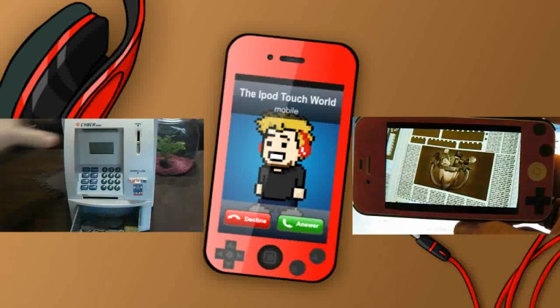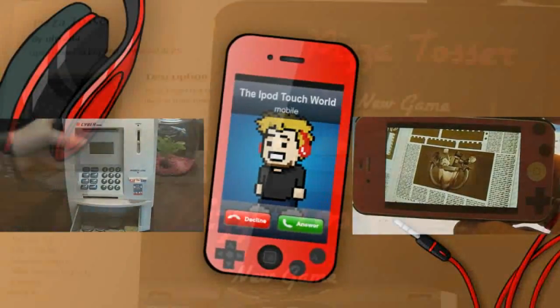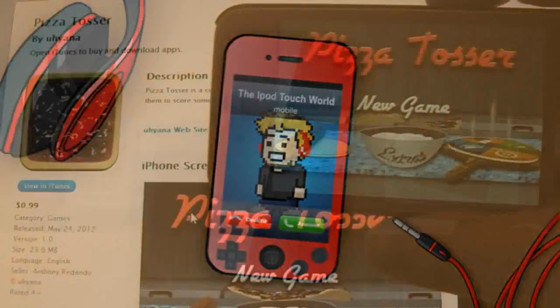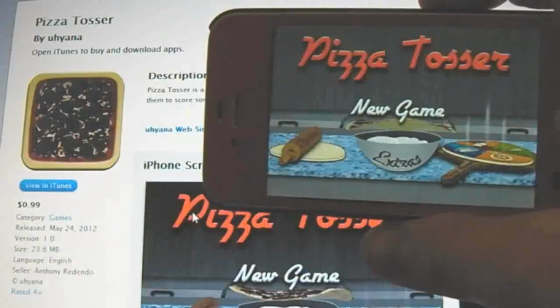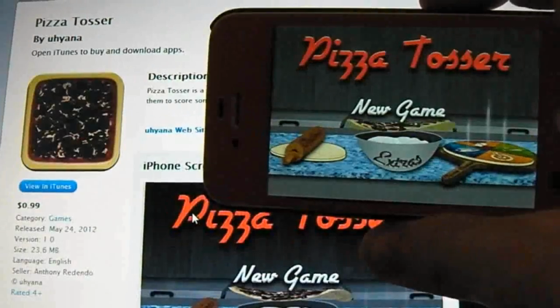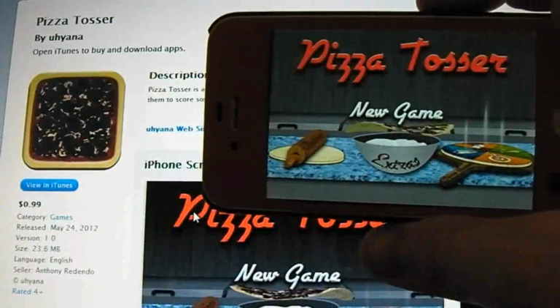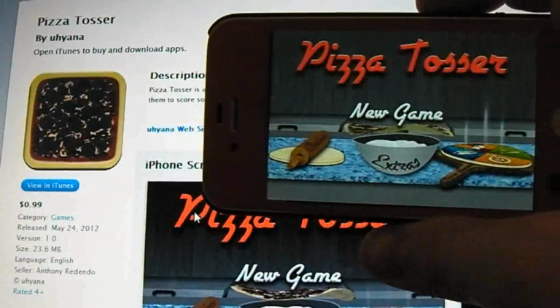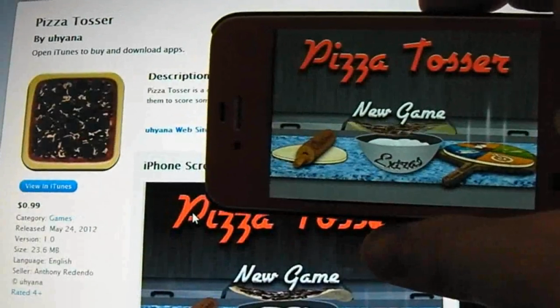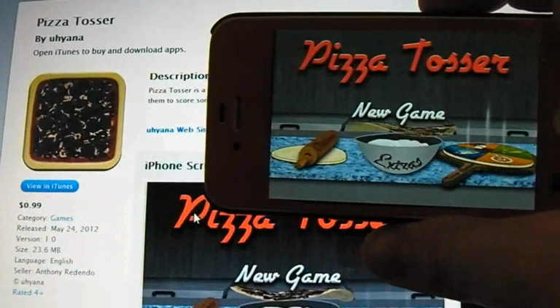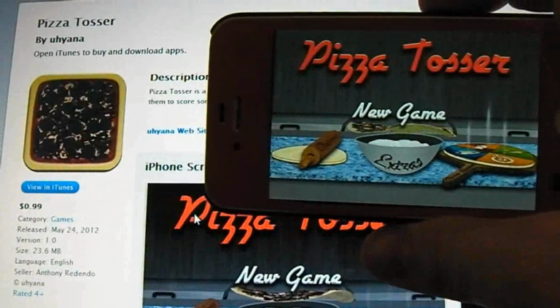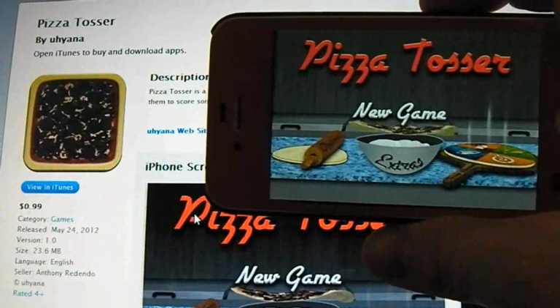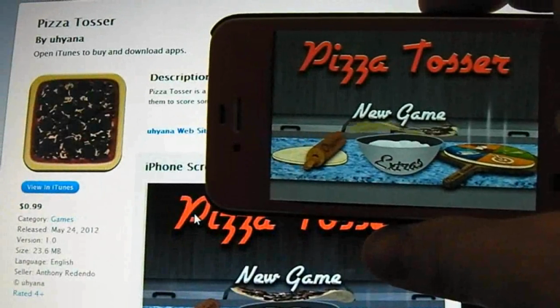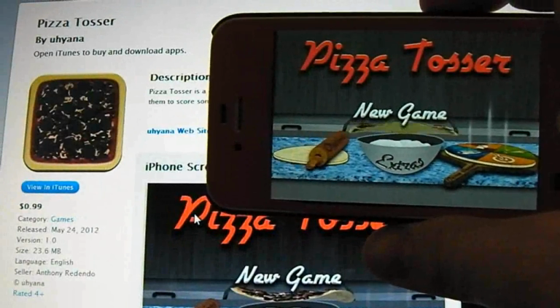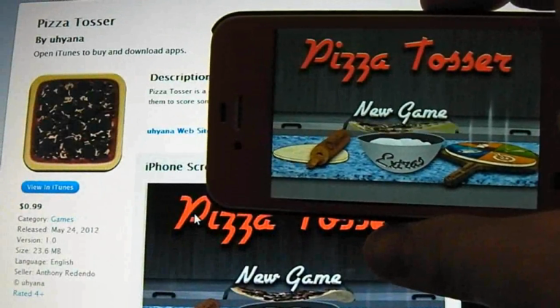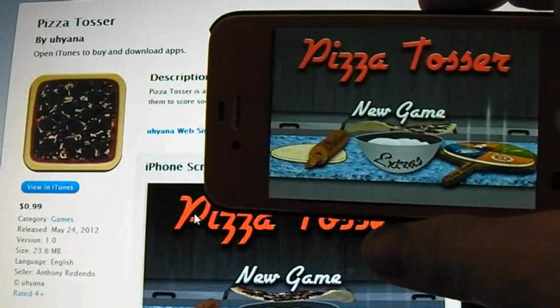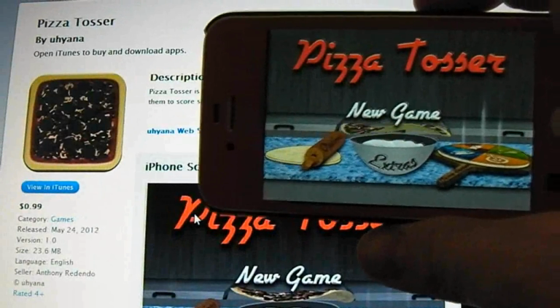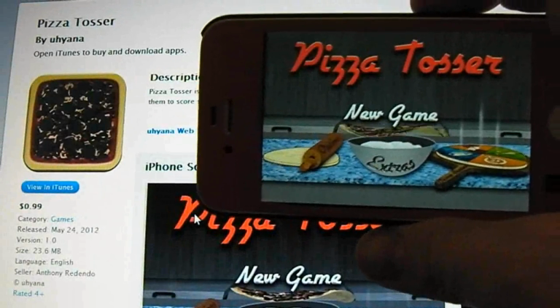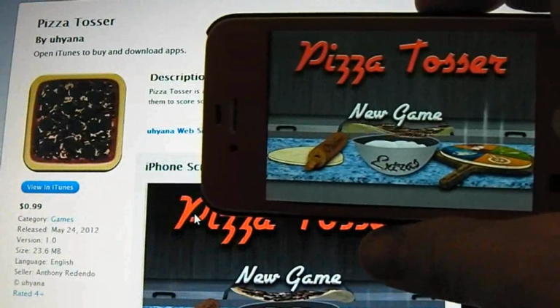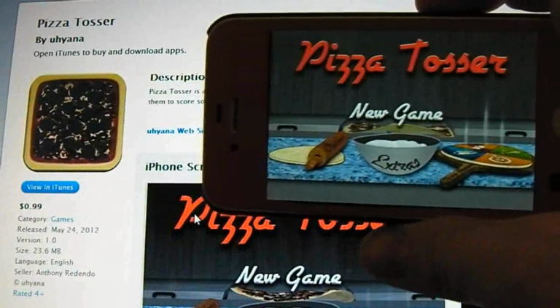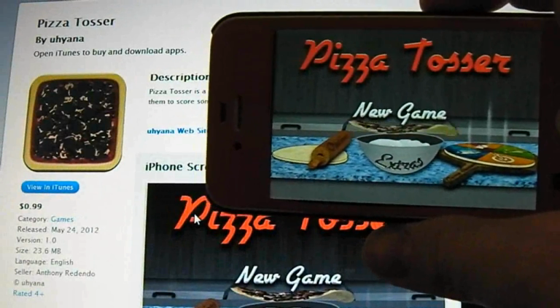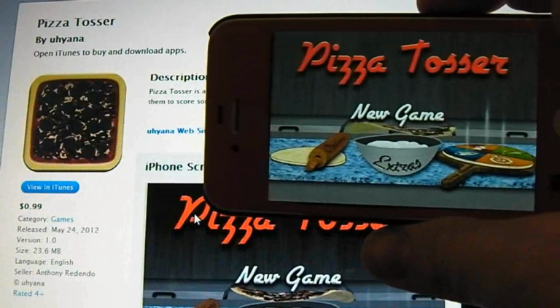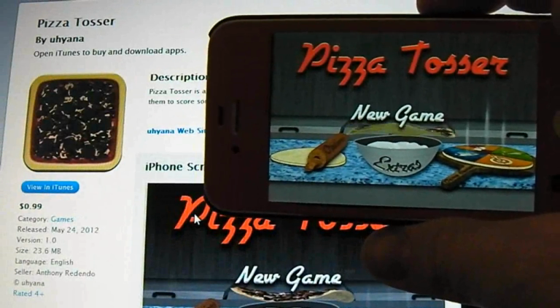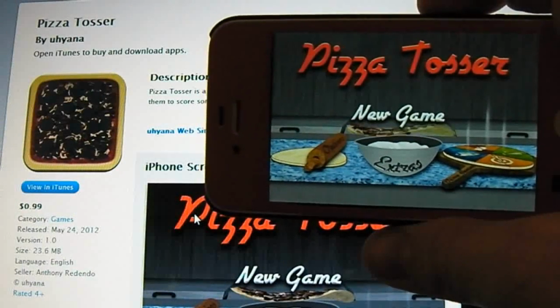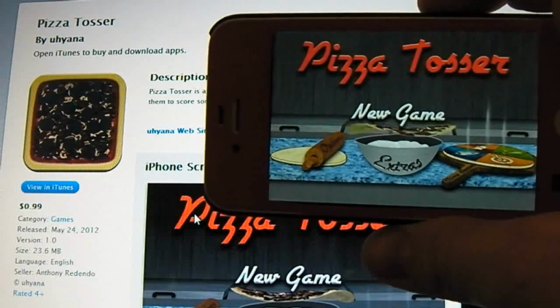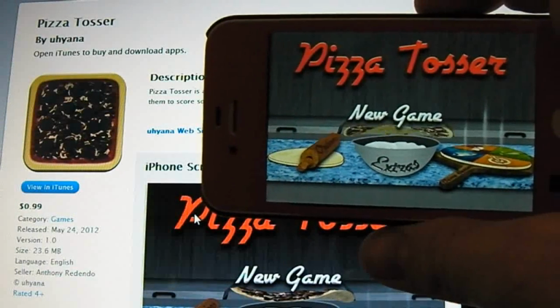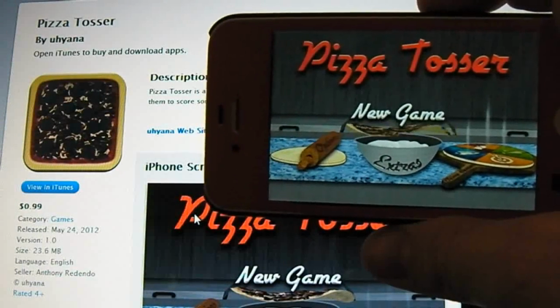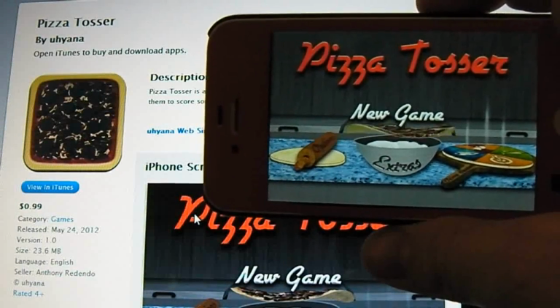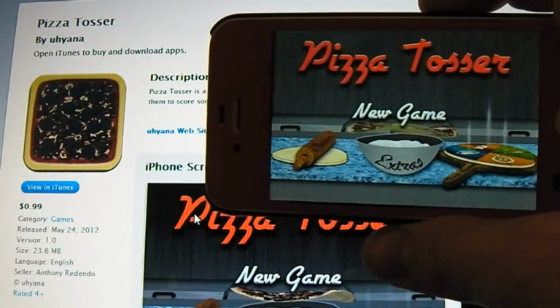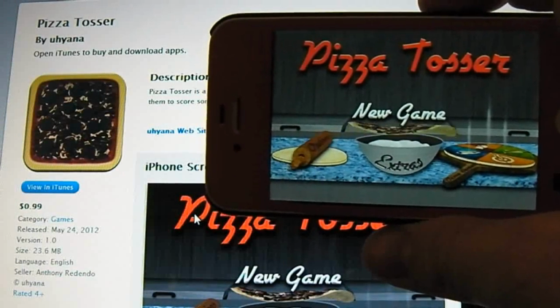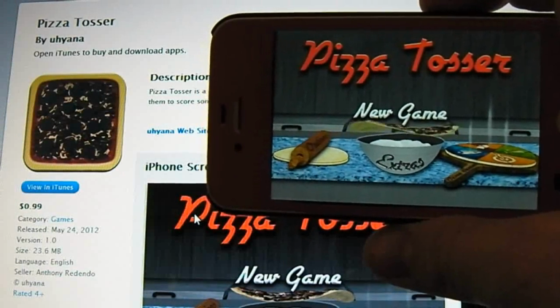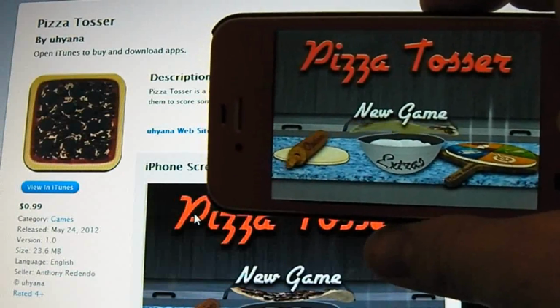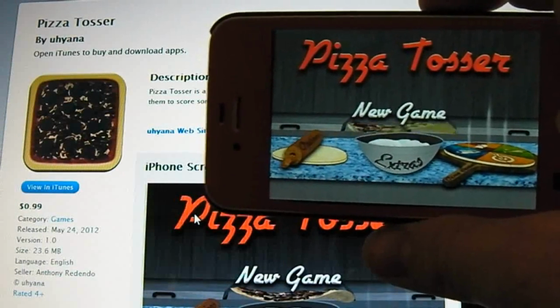Hey guys, Dan here from the iPod Touch World, and today I've got a review on Pizza Tosser.